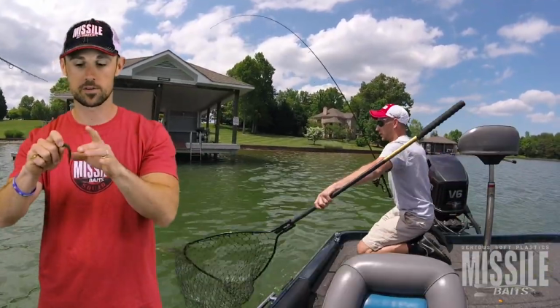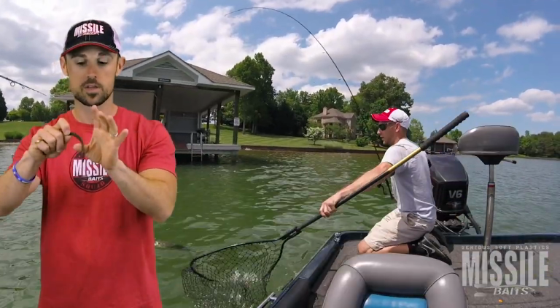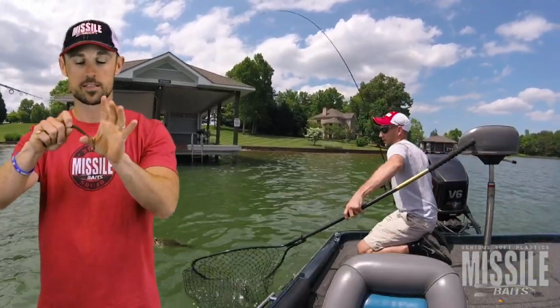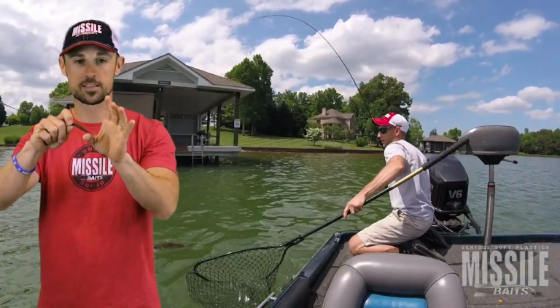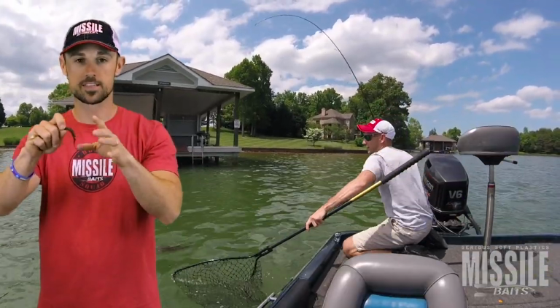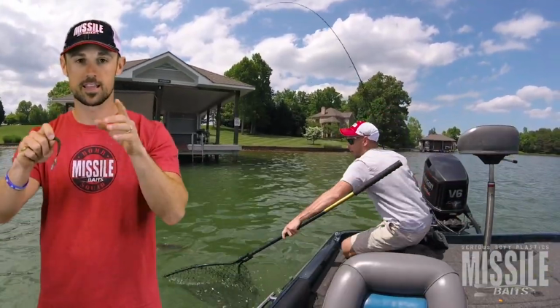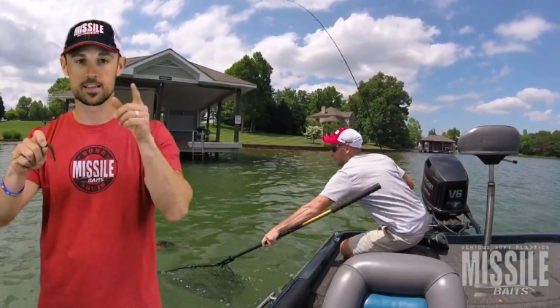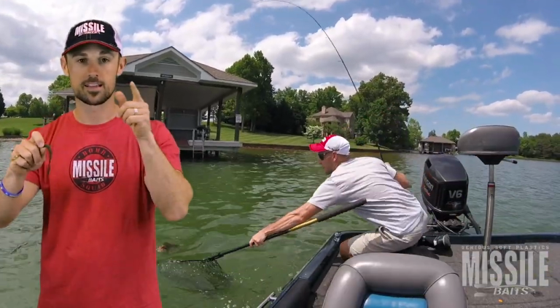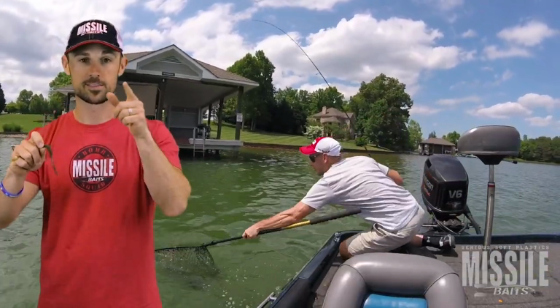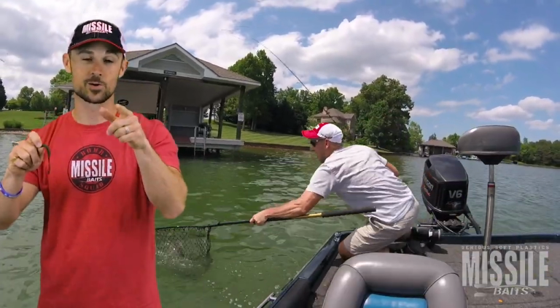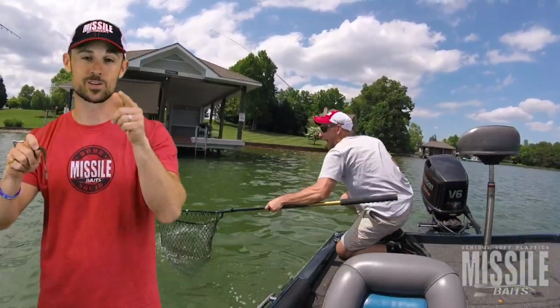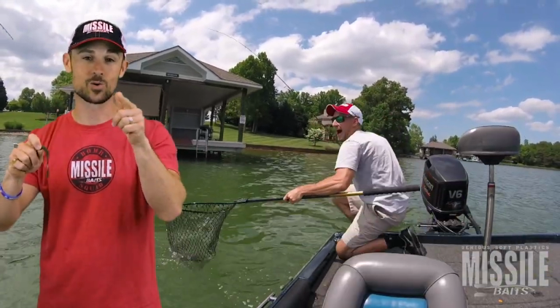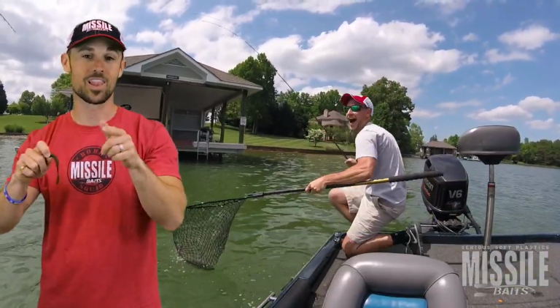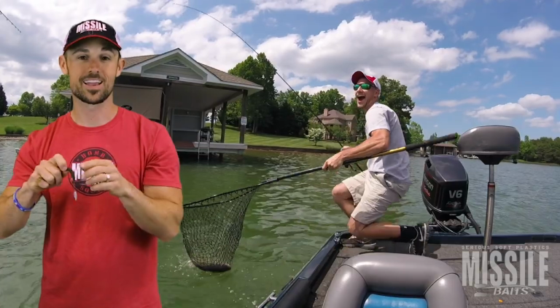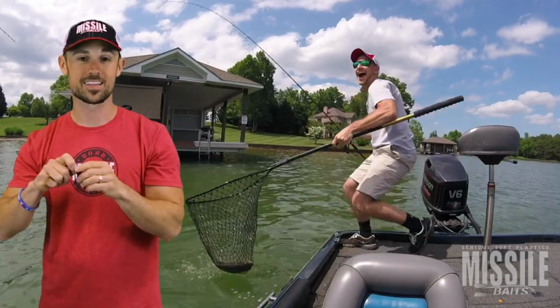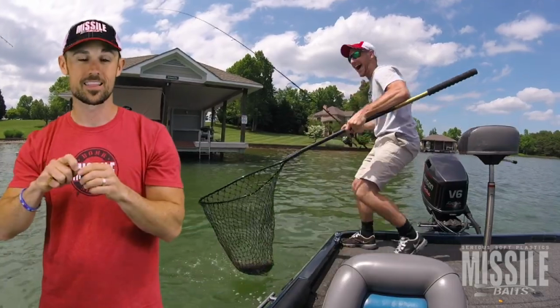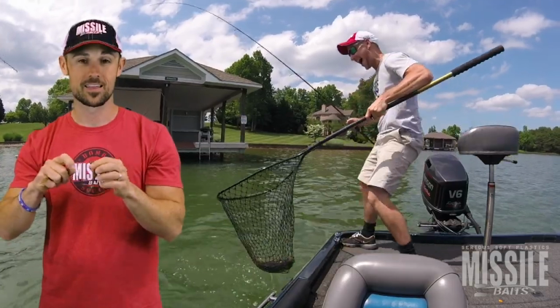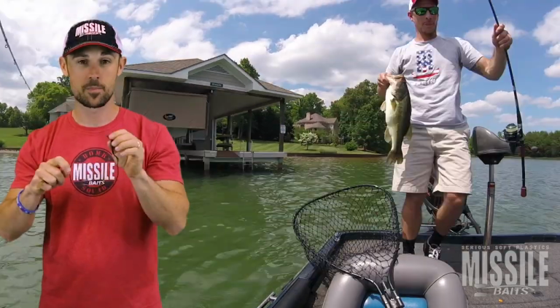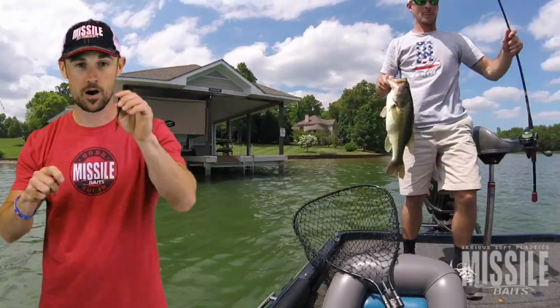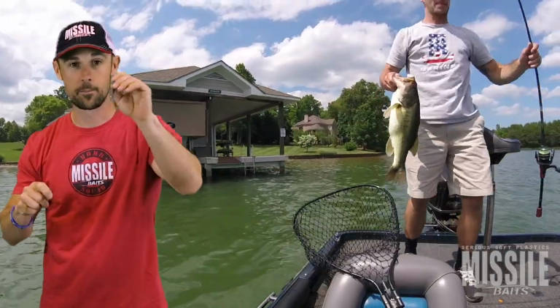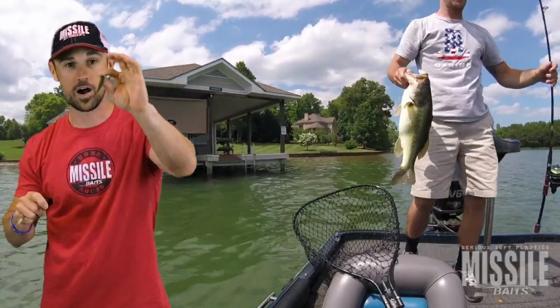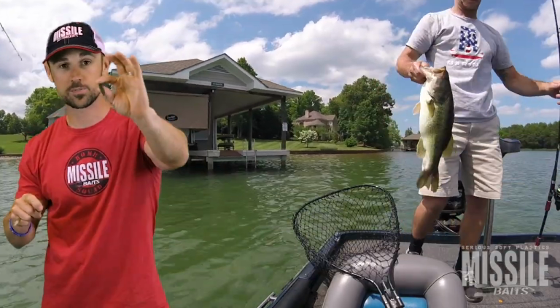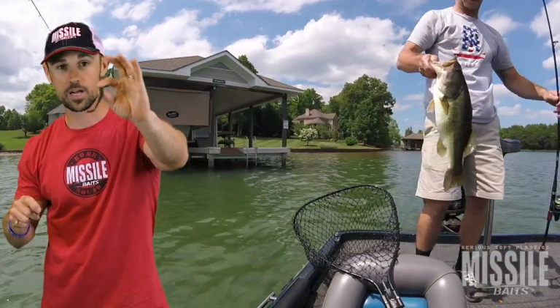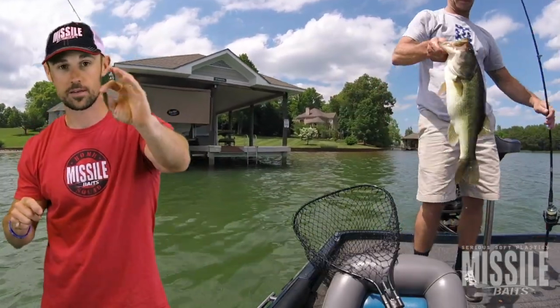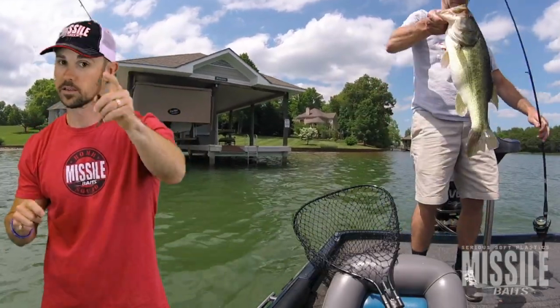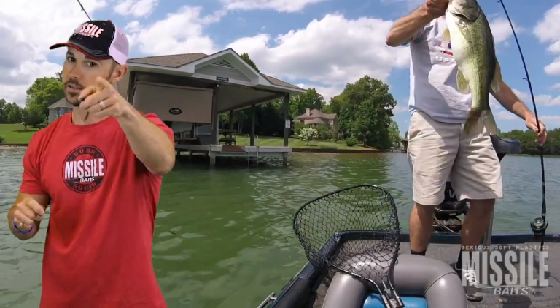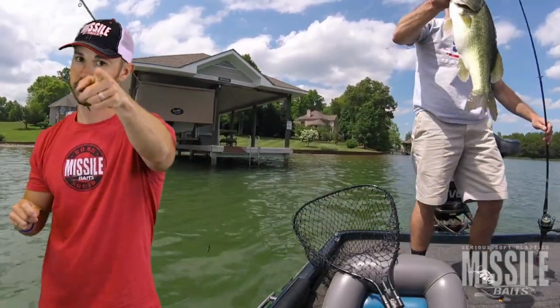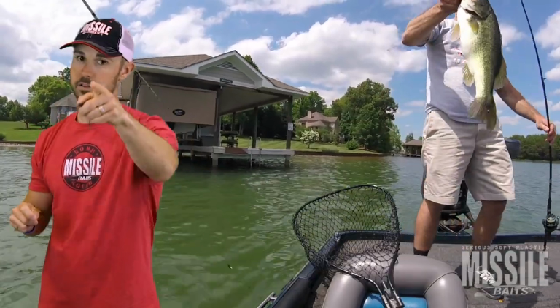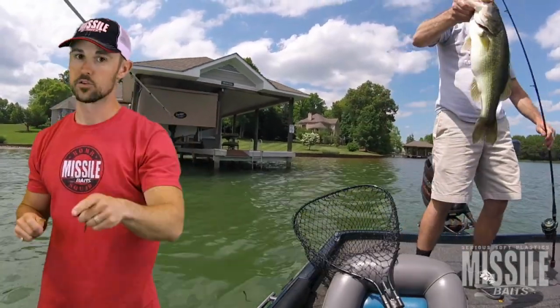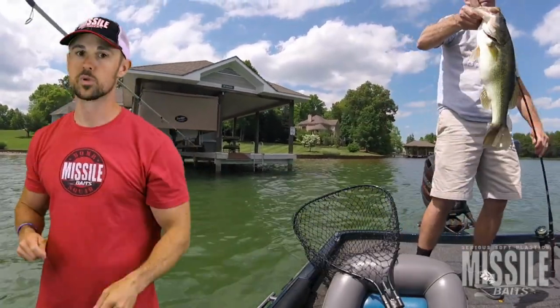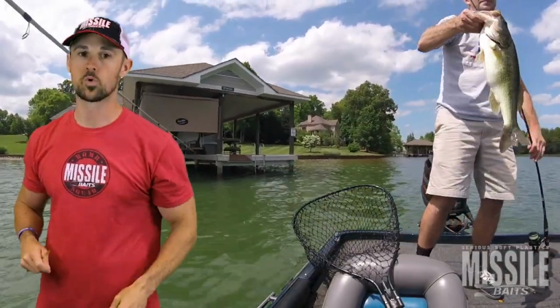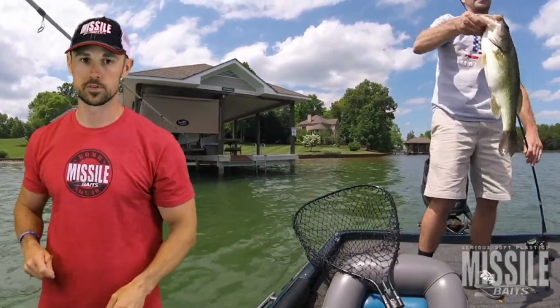This thing is going to light them up. Bomb Shot — you've been warned.